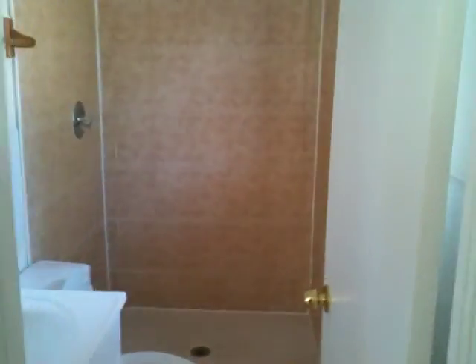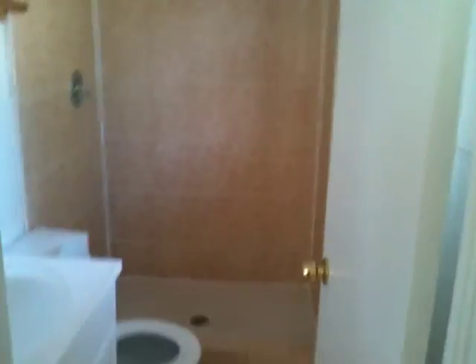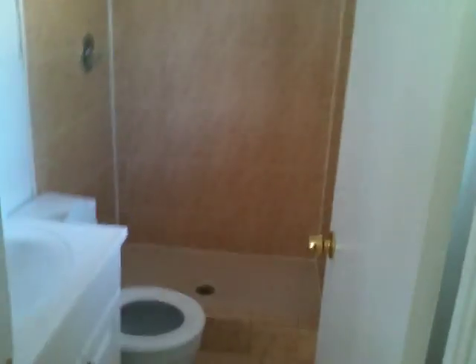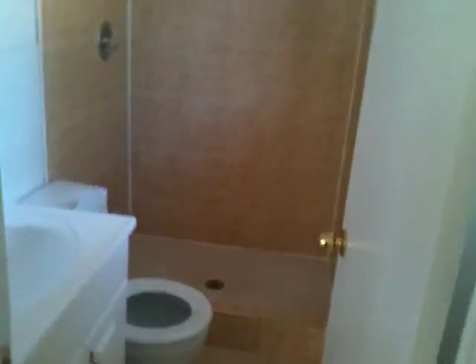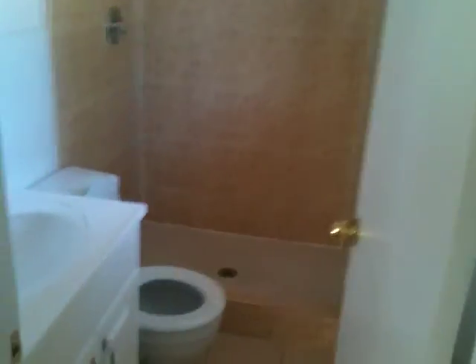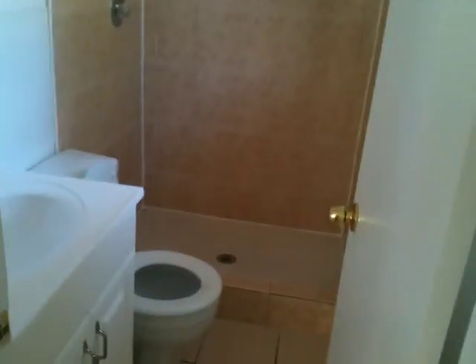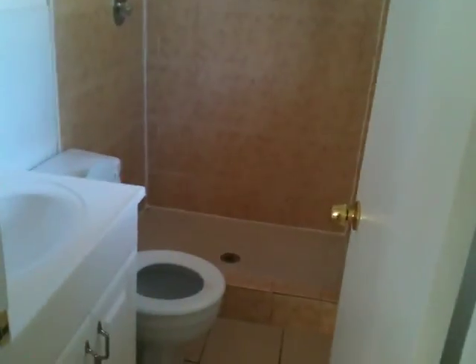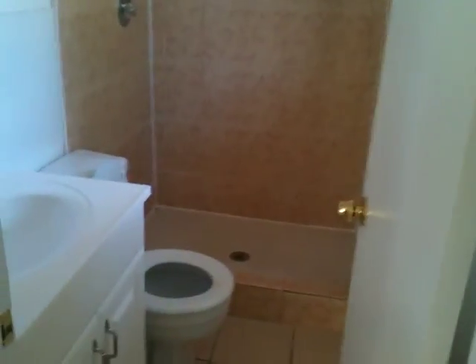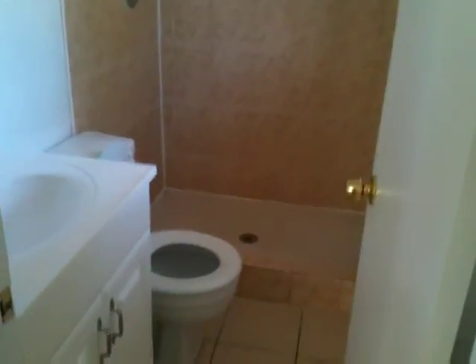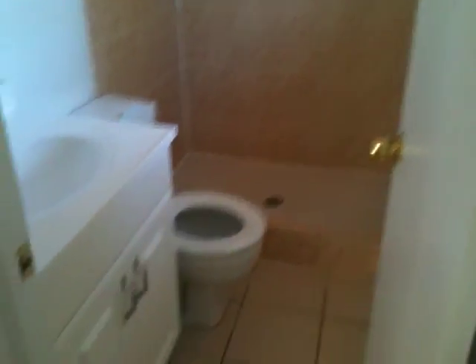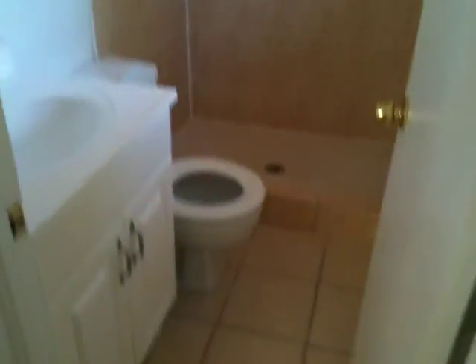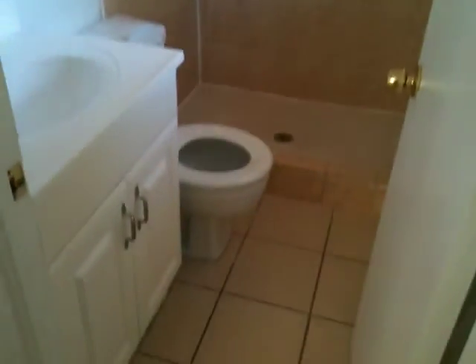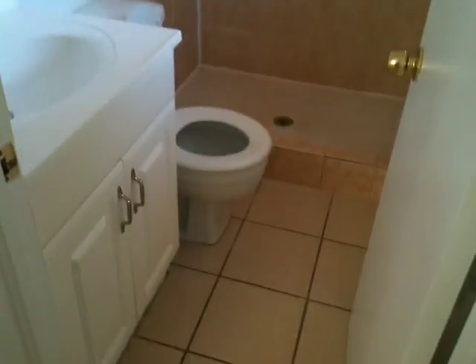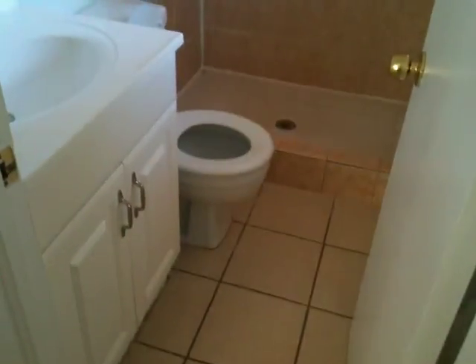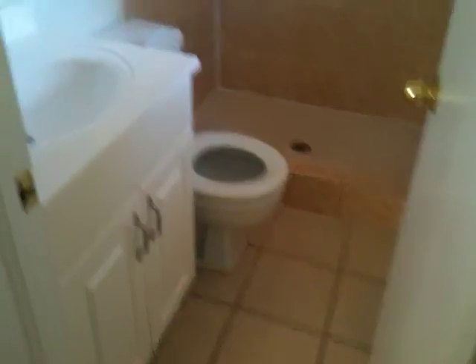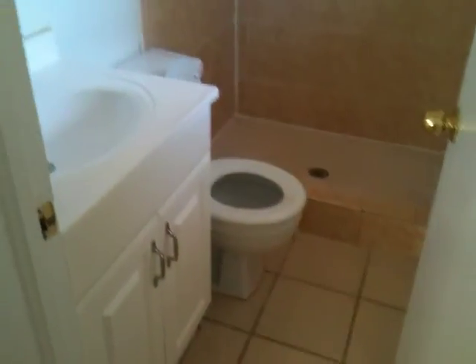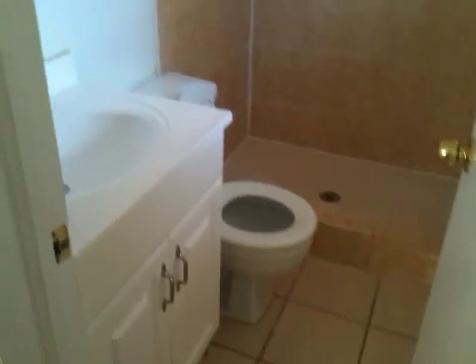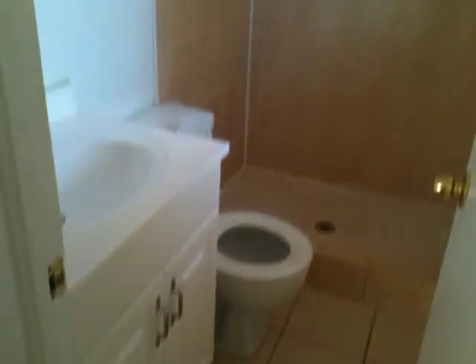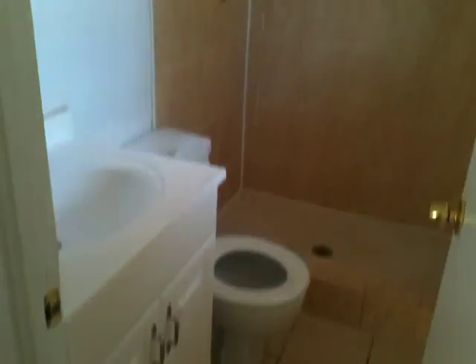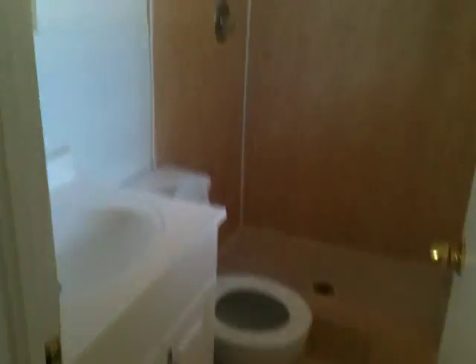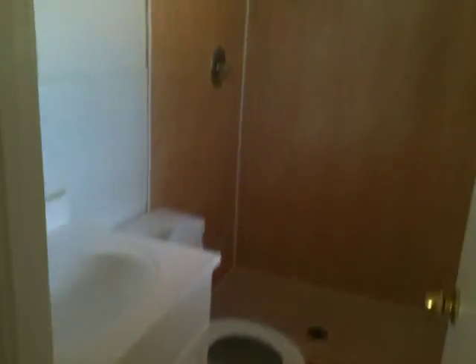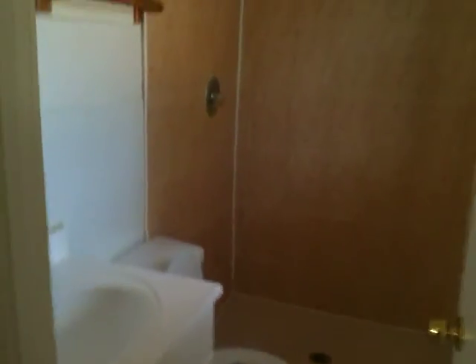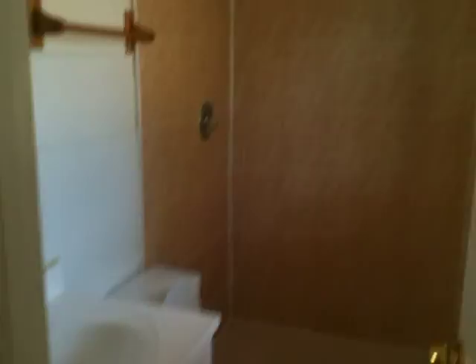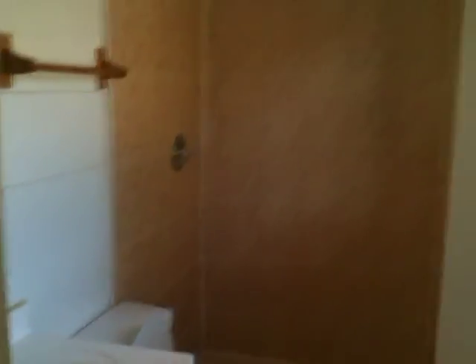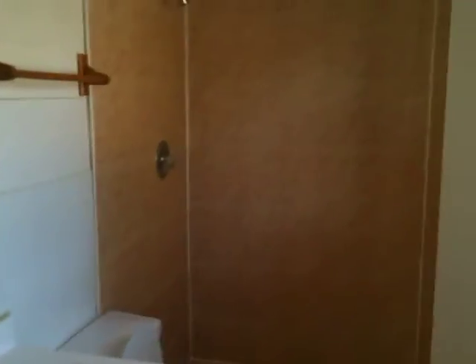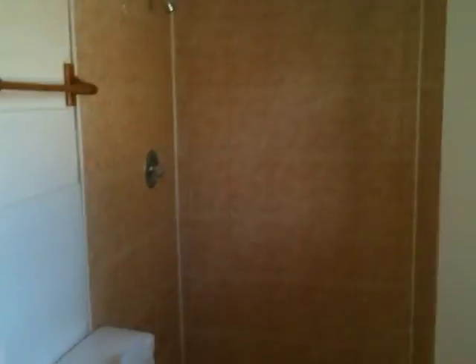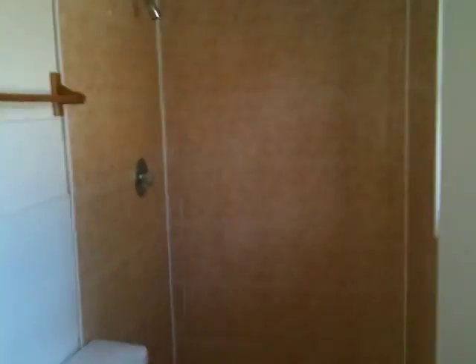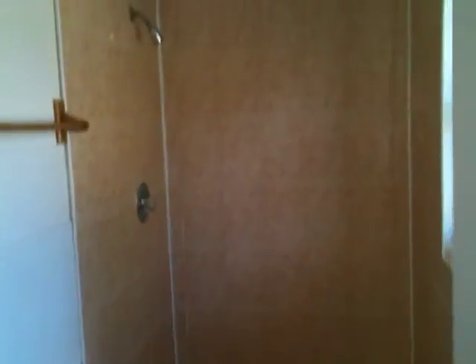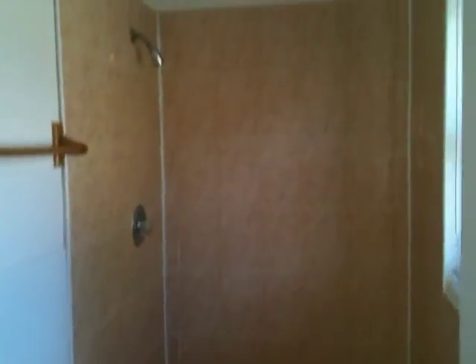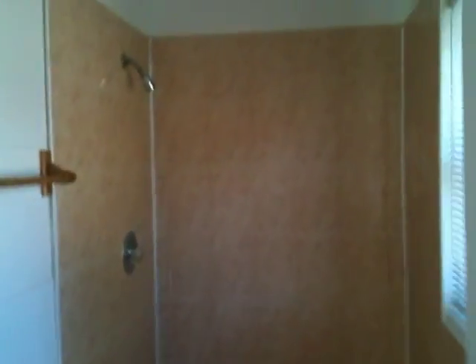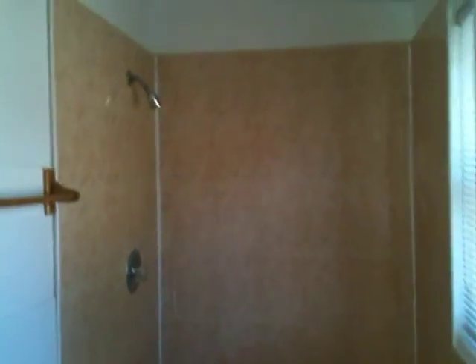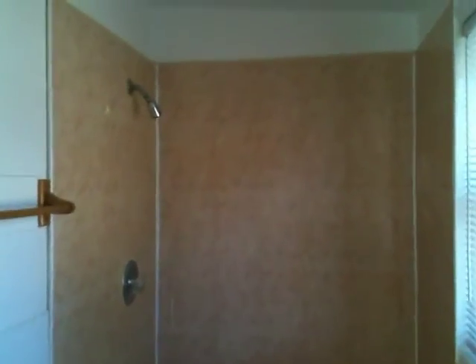This bathroom has also been redone. Newer vanity, newer tile.